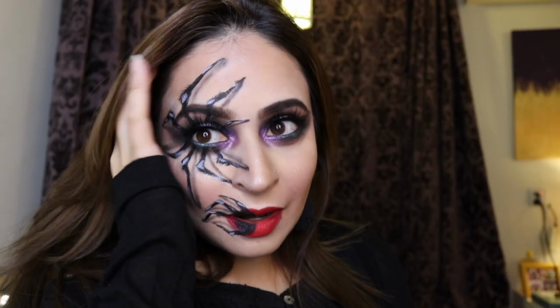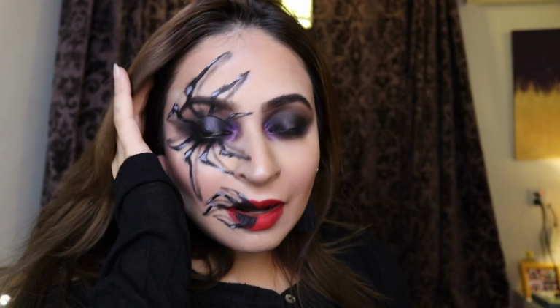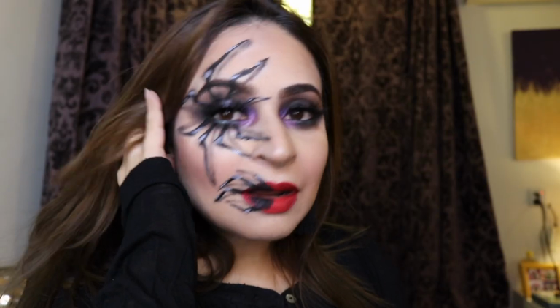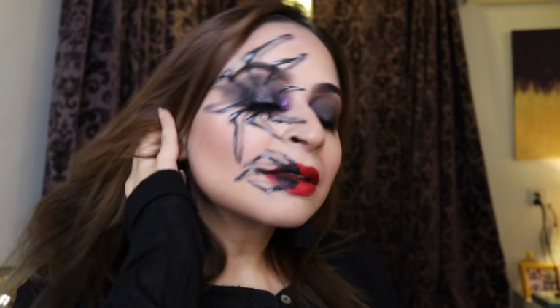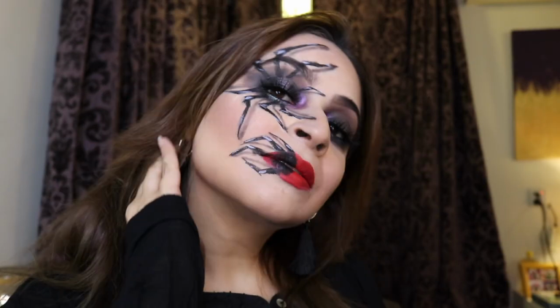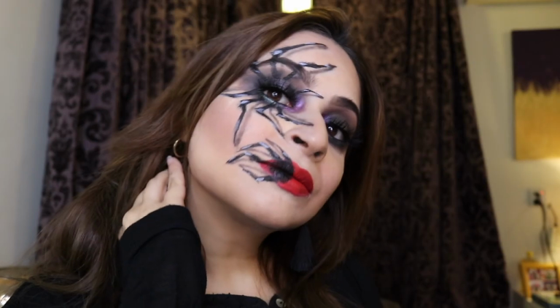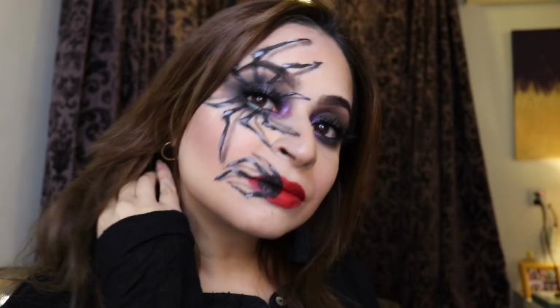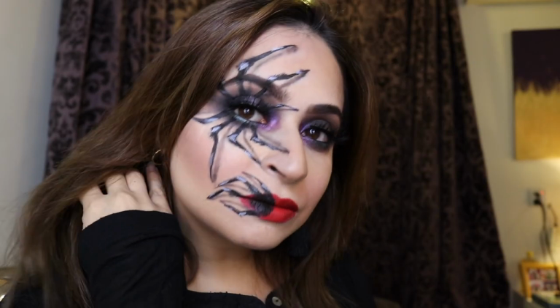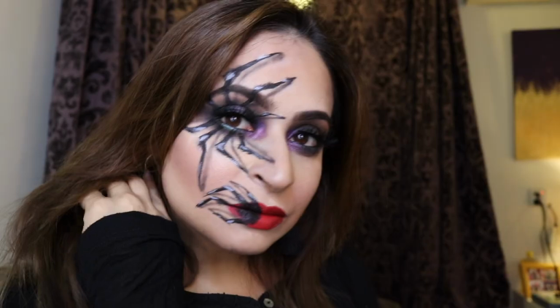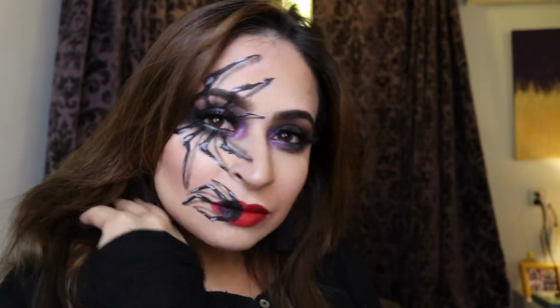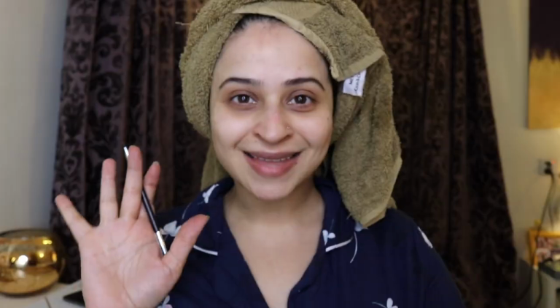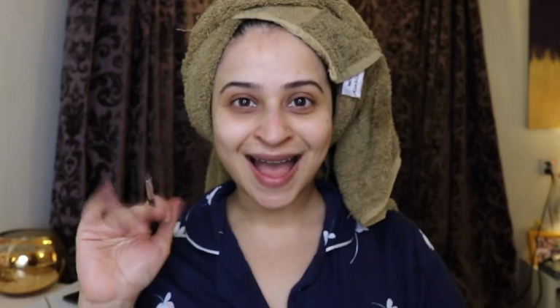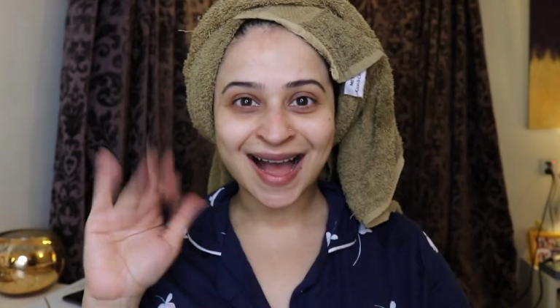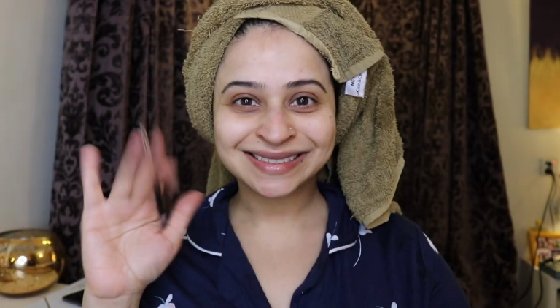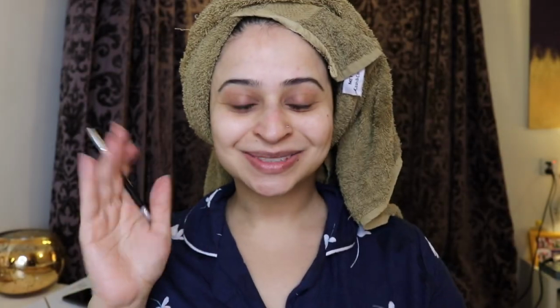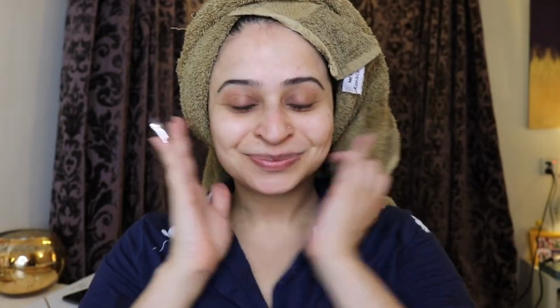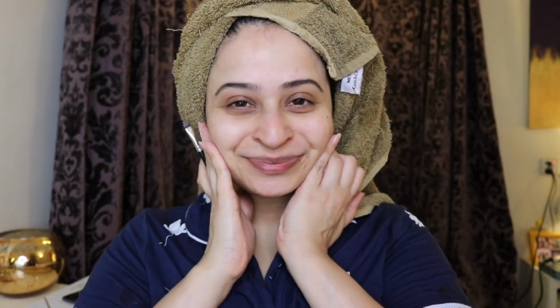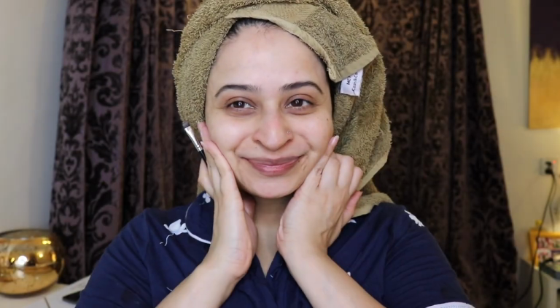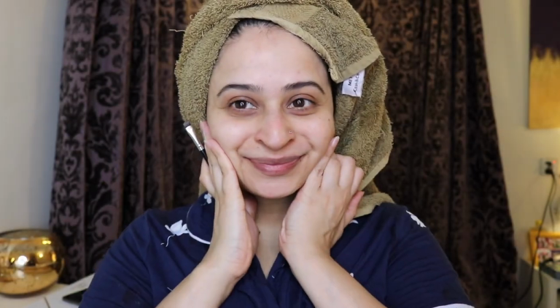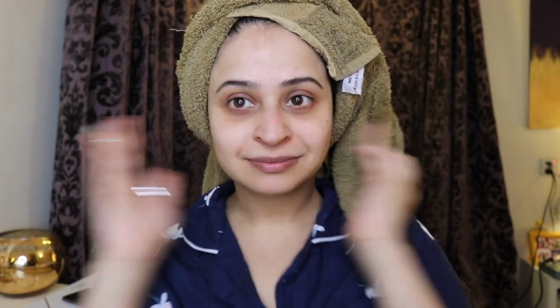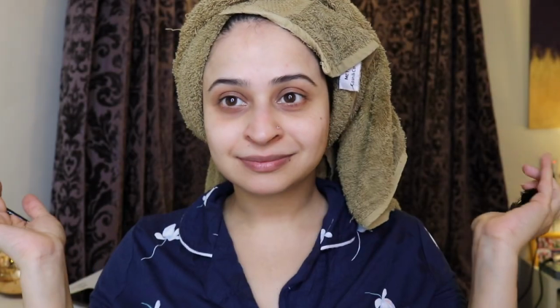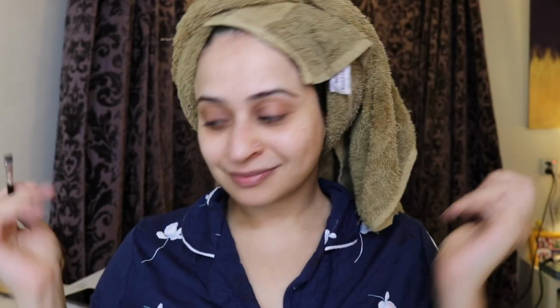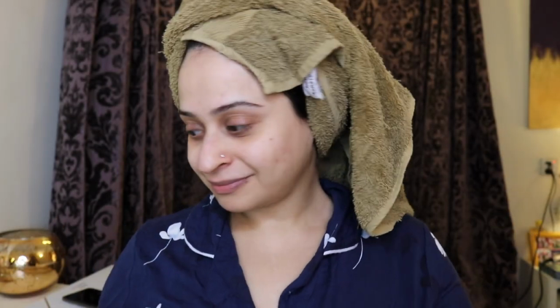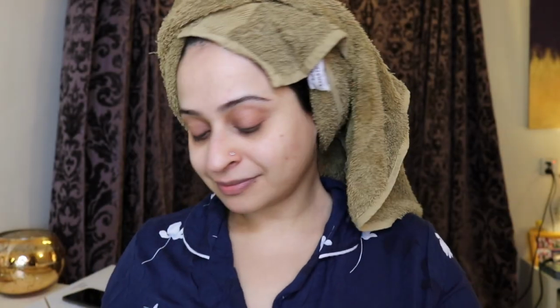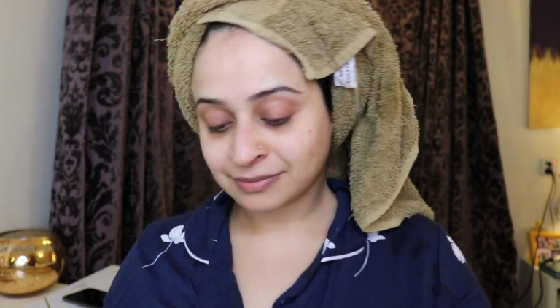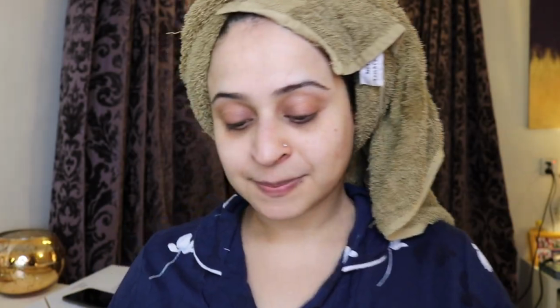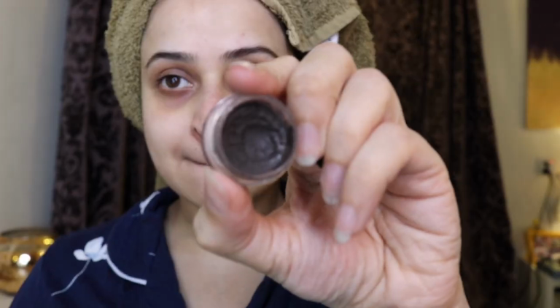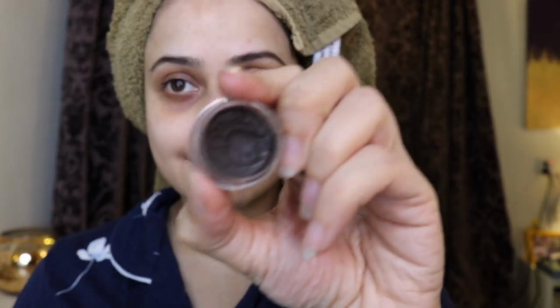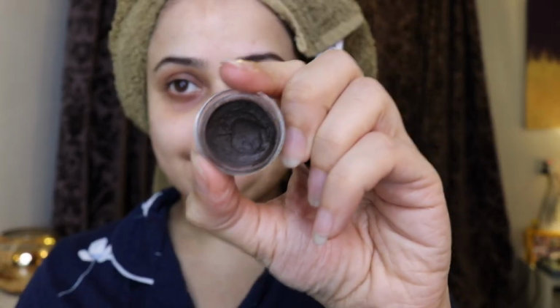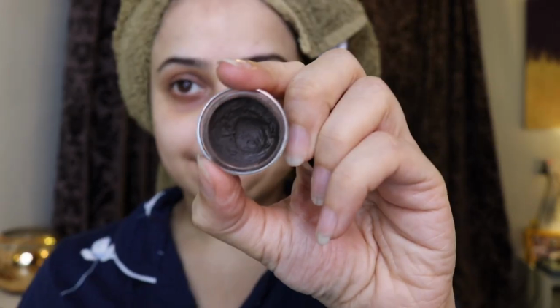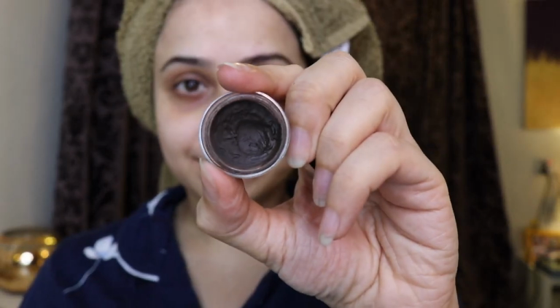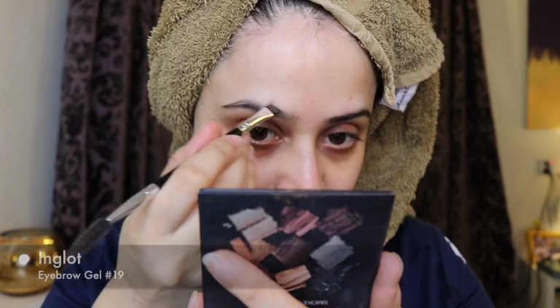Hi guys, I know I'm late but I really wanted to share my arachnophile or 3D spider look, so let's get started.